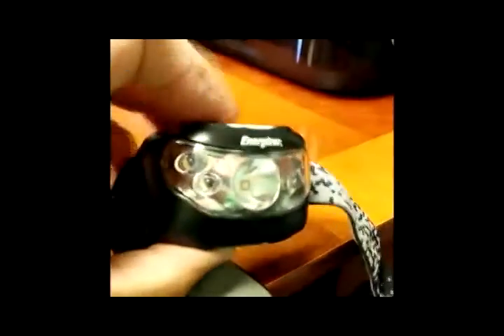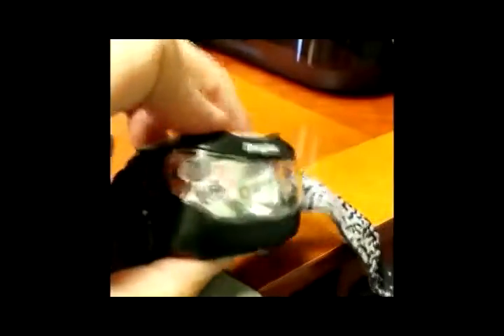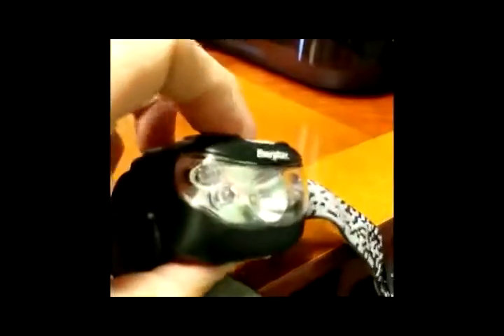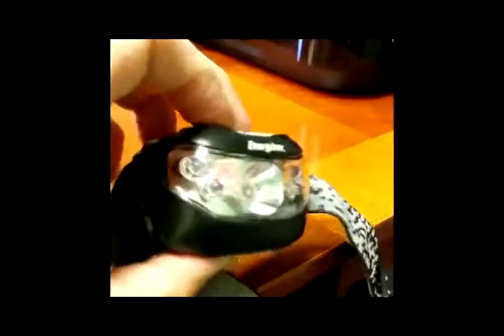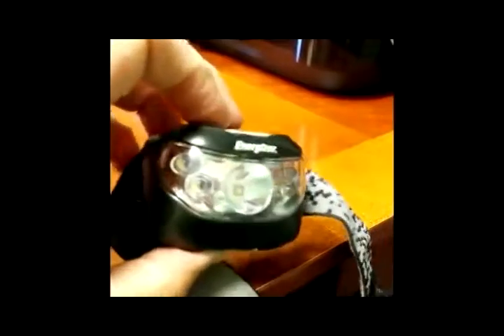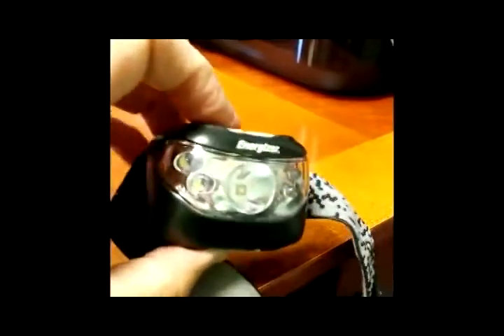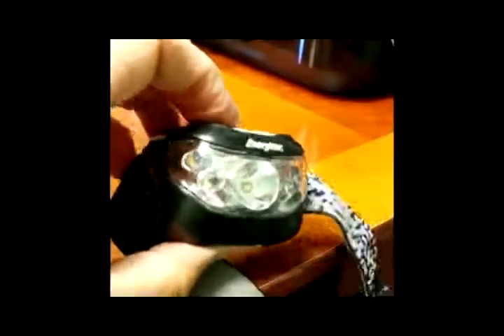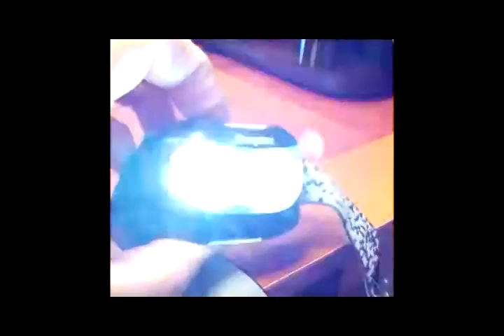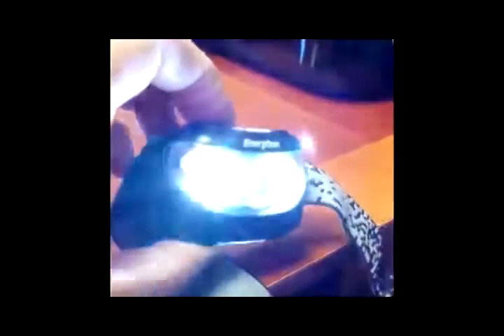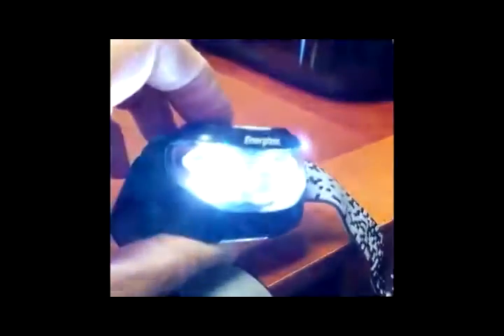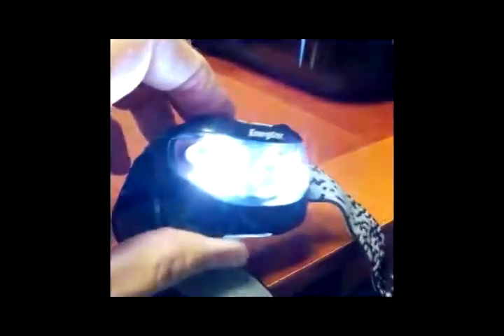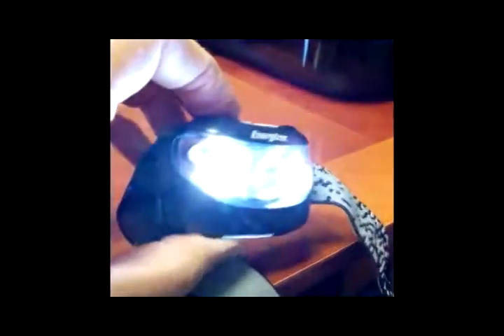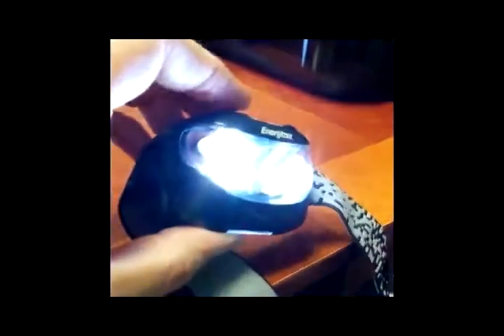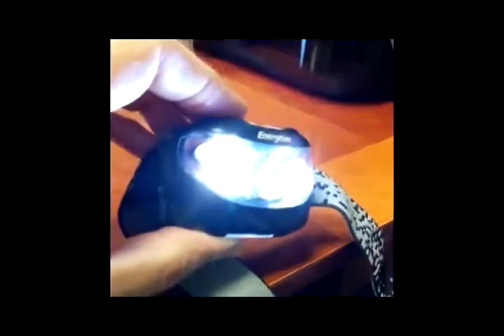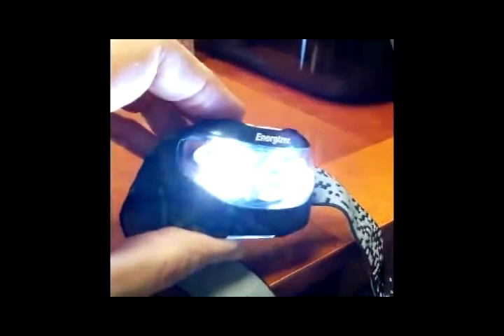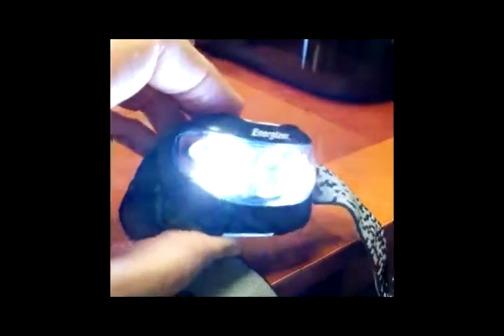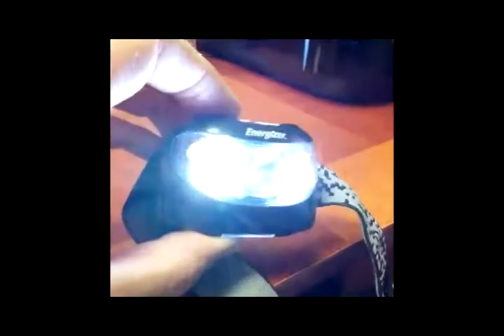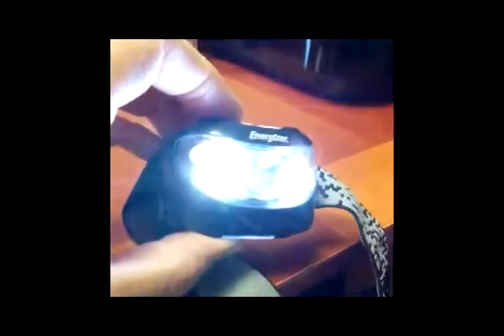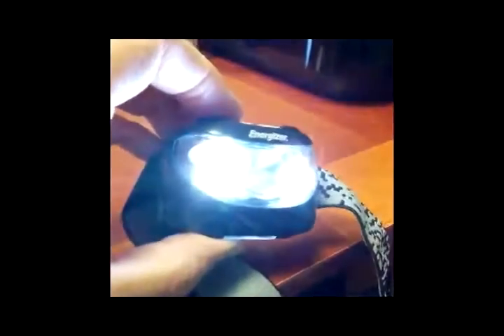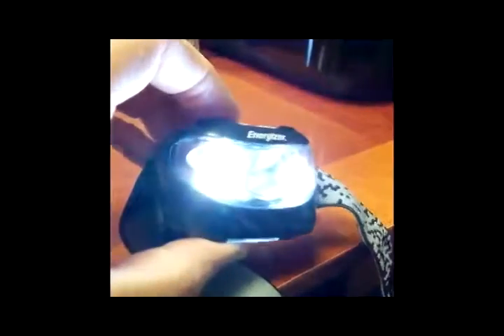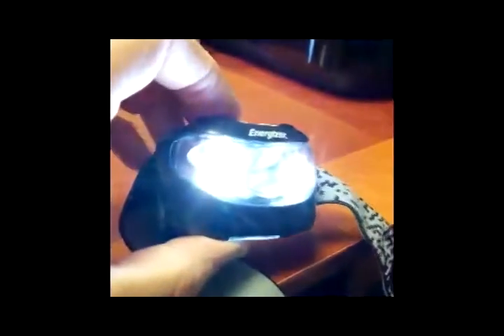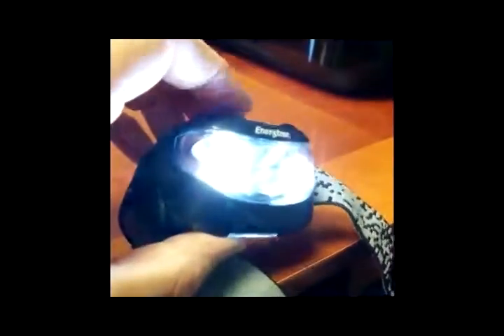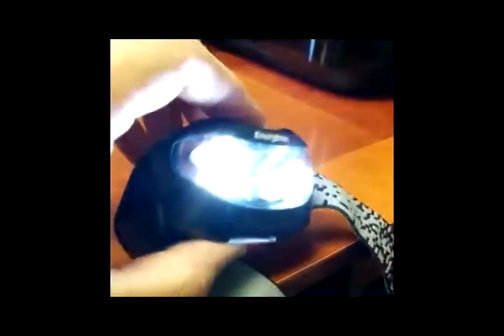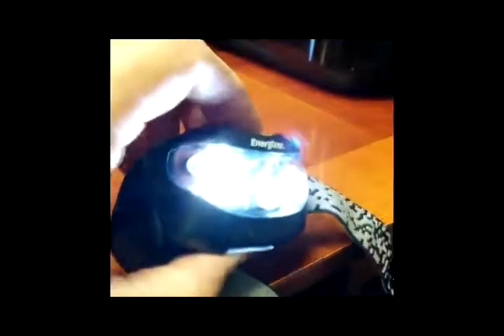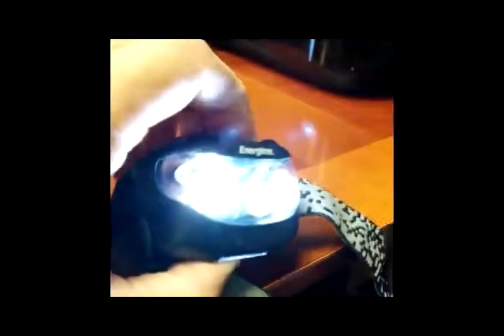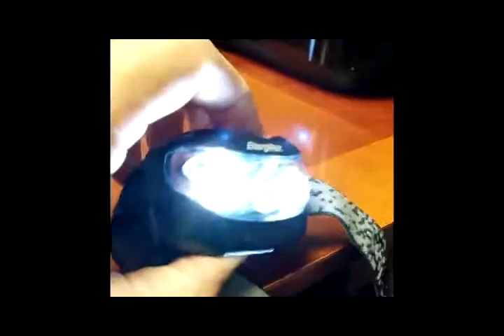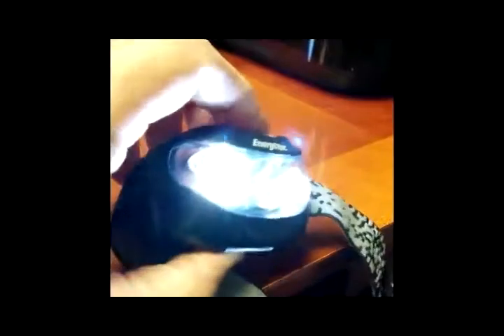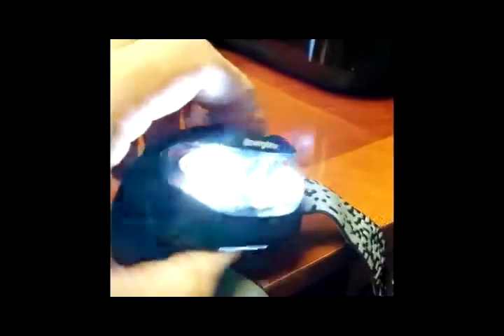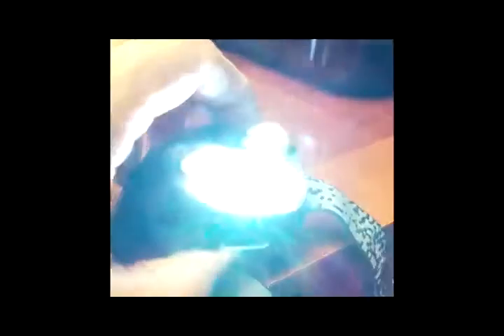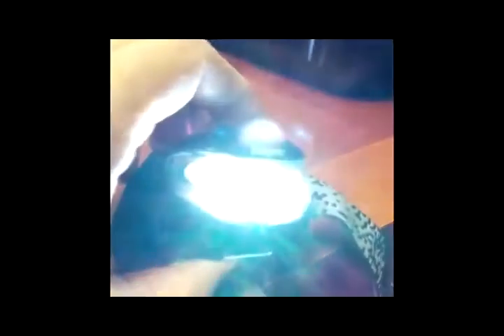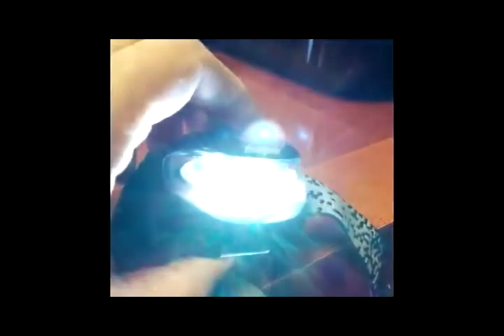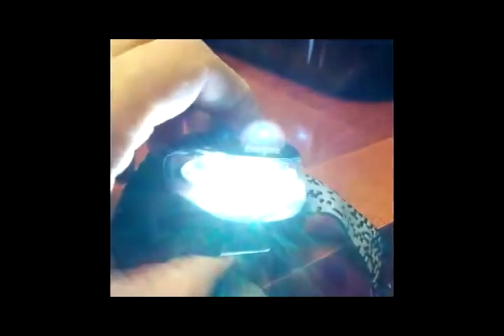They can be used separately. You can use the smaller lights to use less battery drain, but if you need more light, you can add the center light.